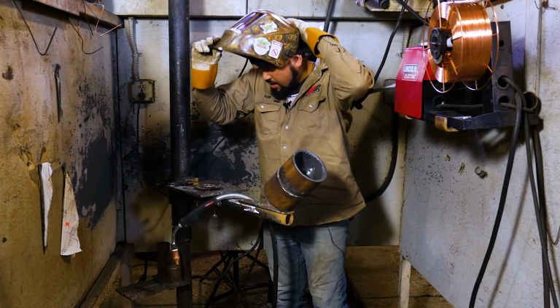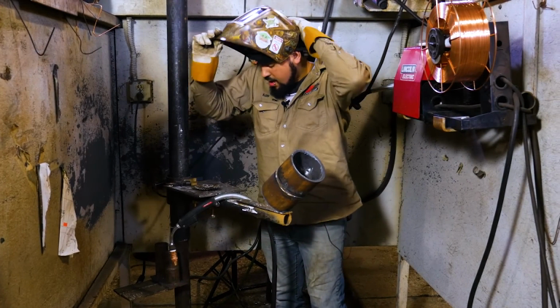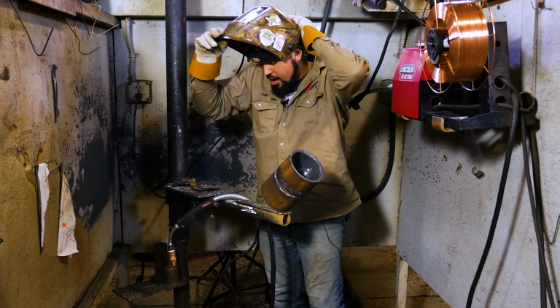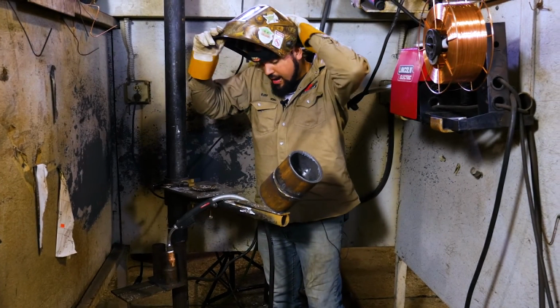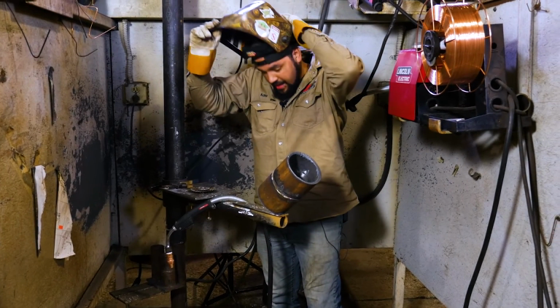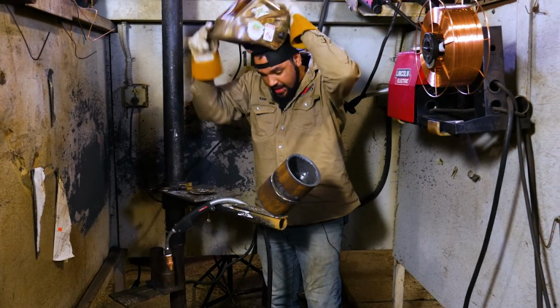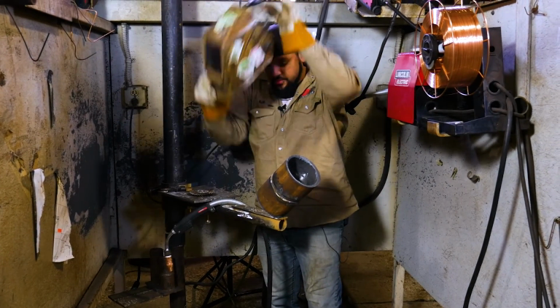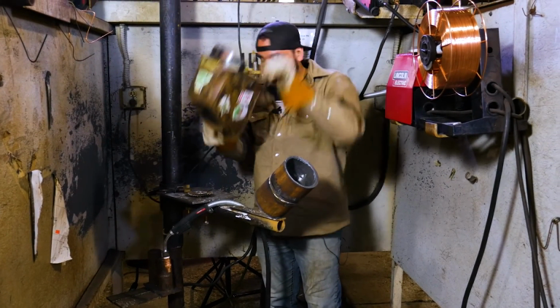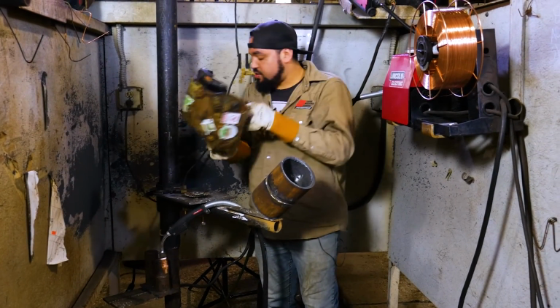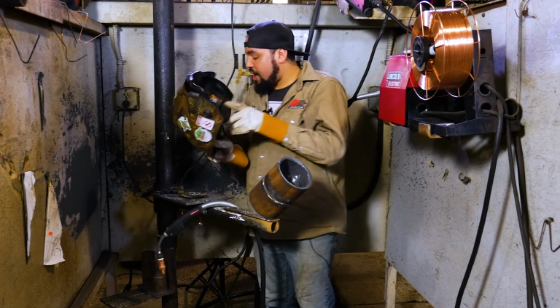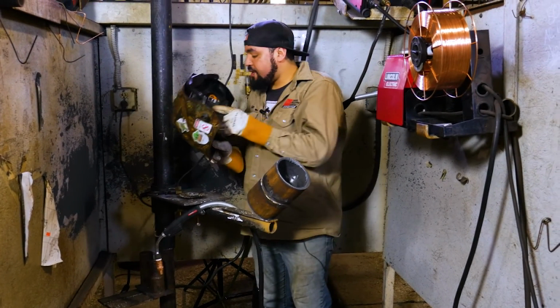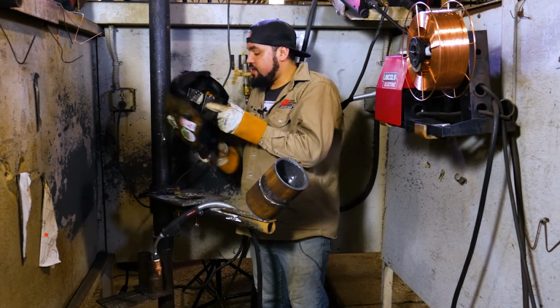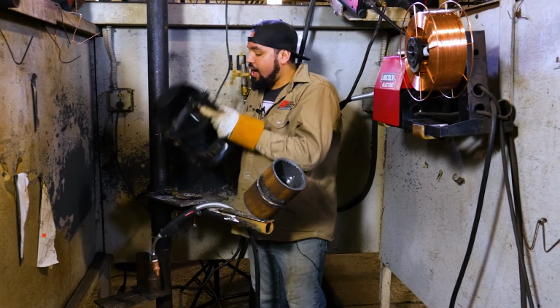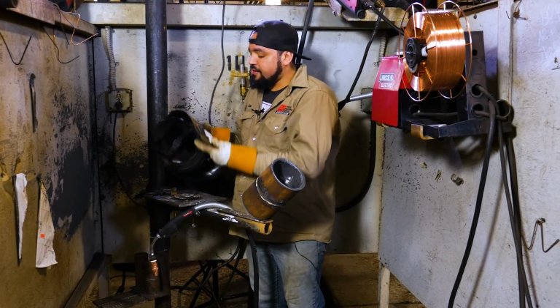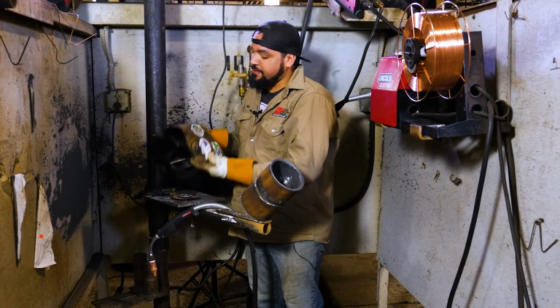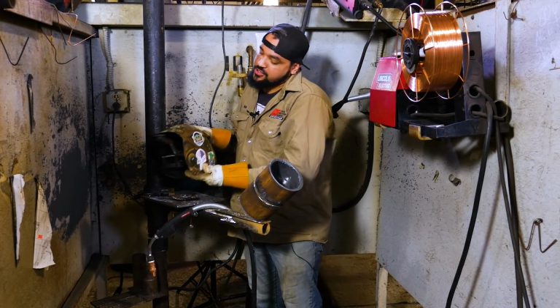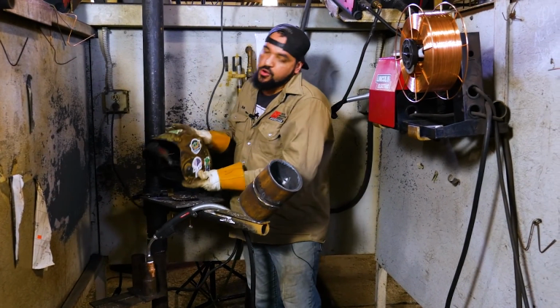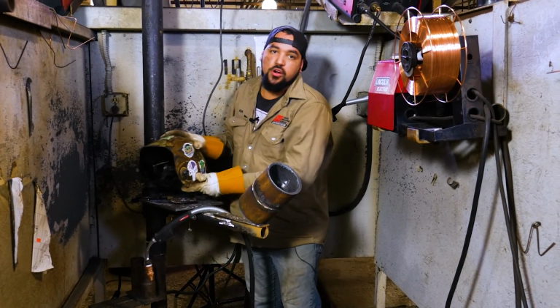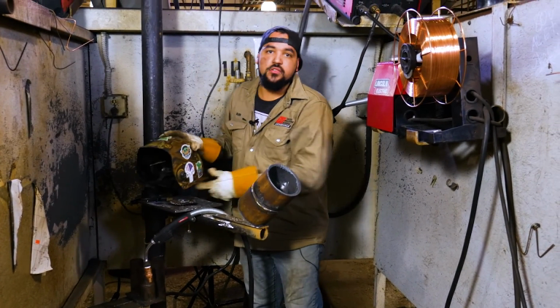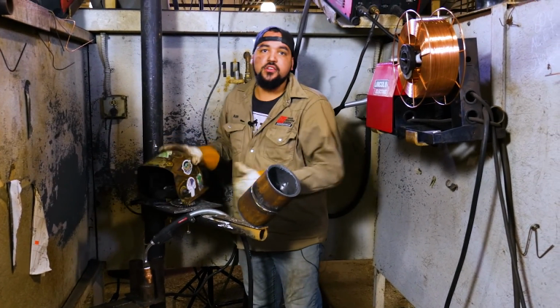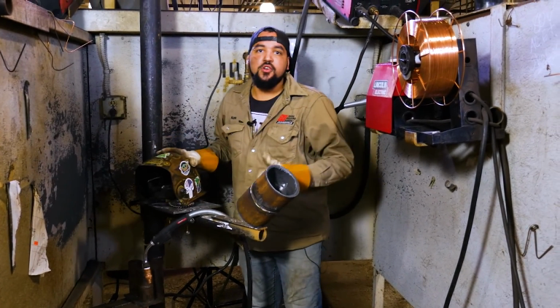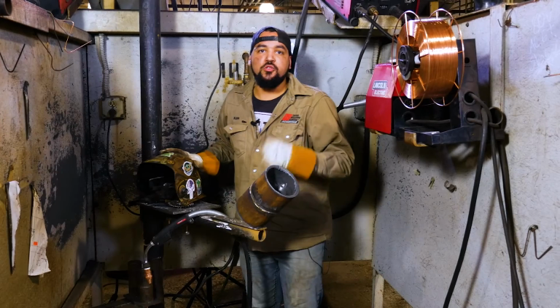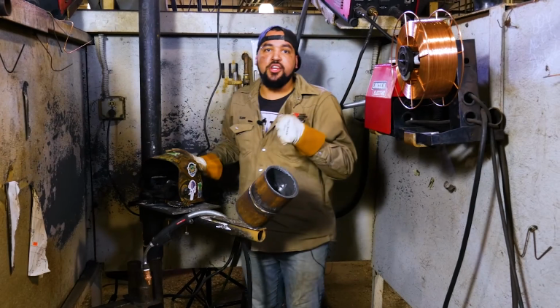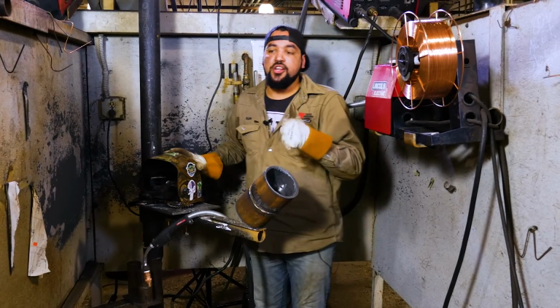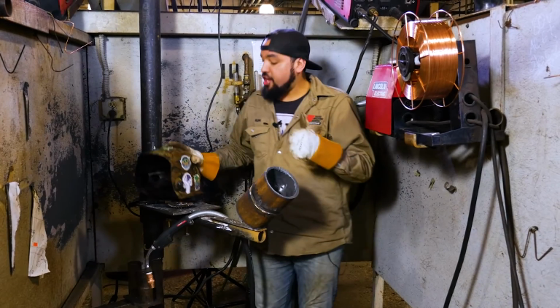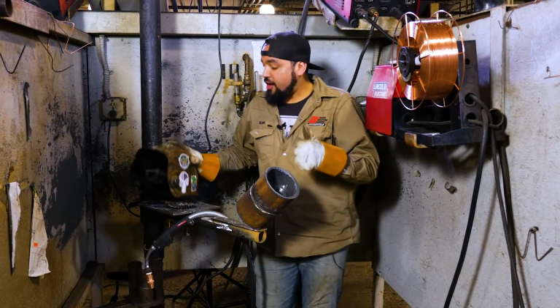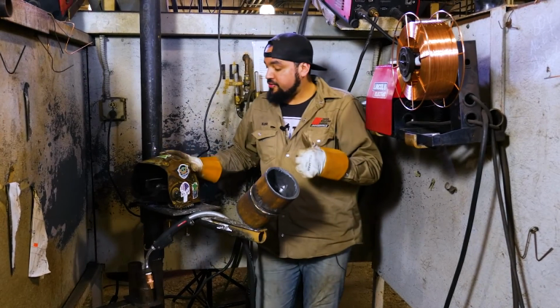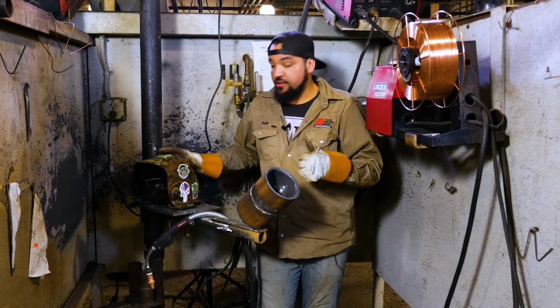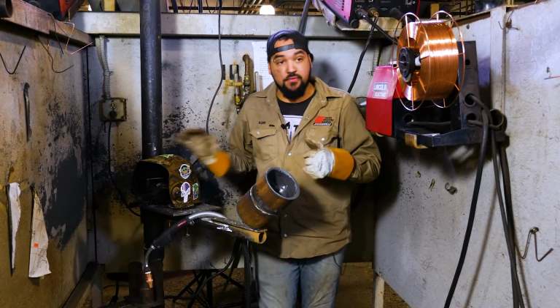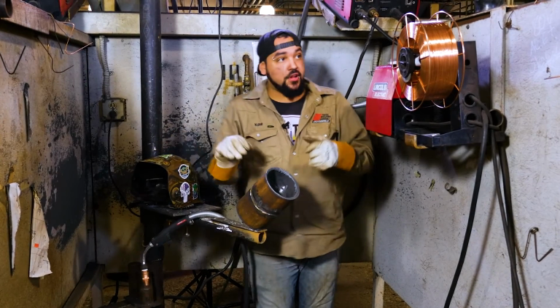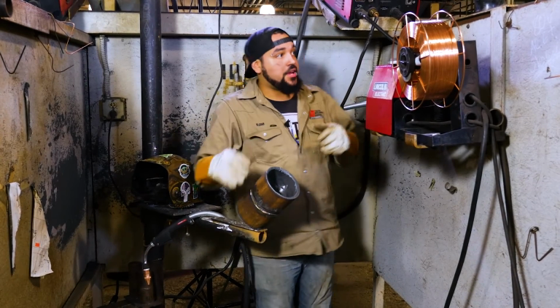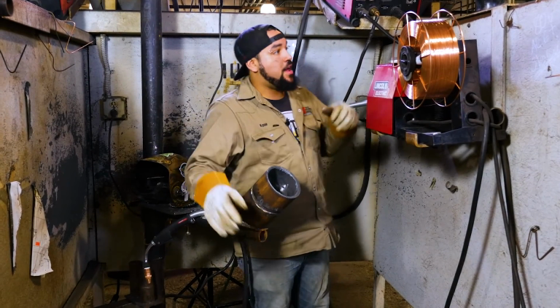All right, now we'll swap over the wire to flux core and we'll be good to go for our fill and cap.